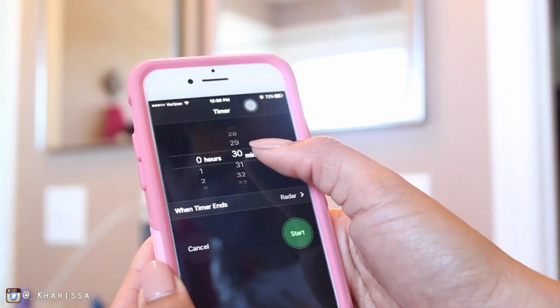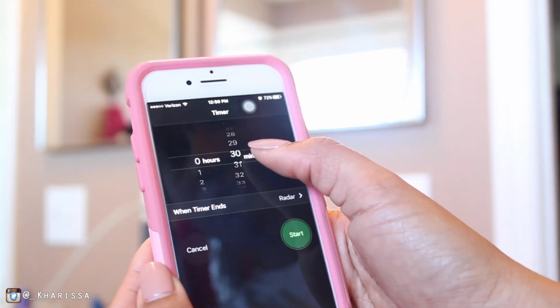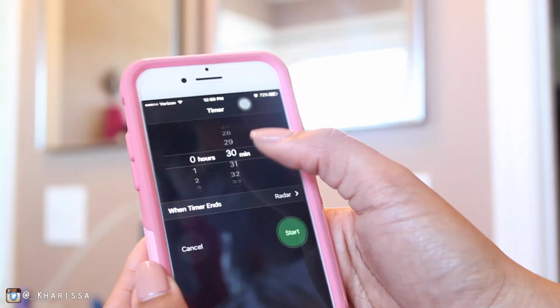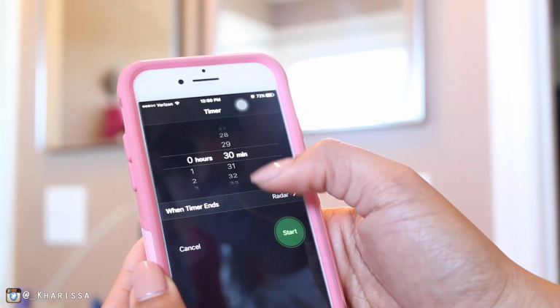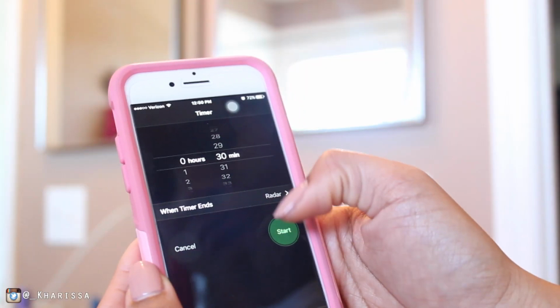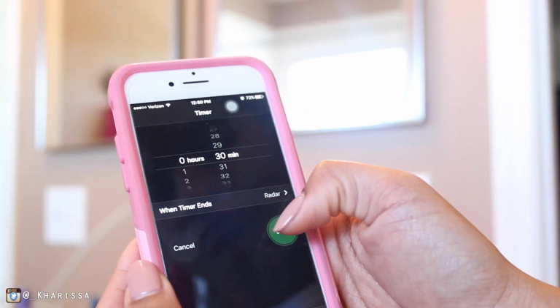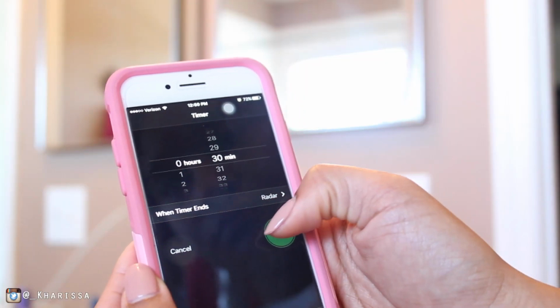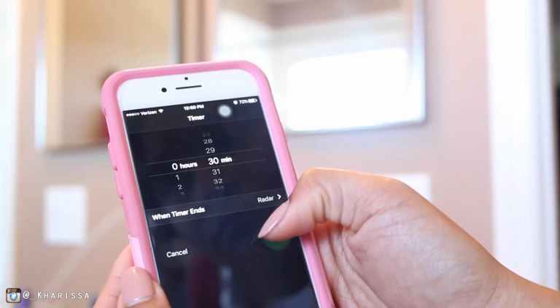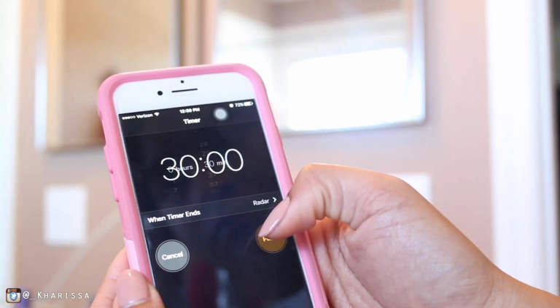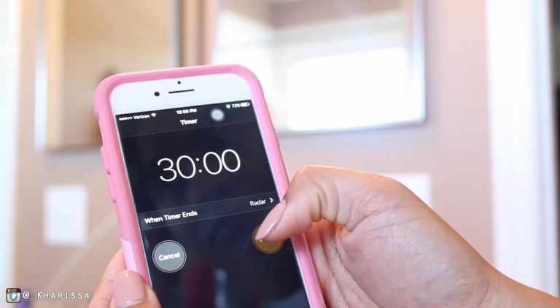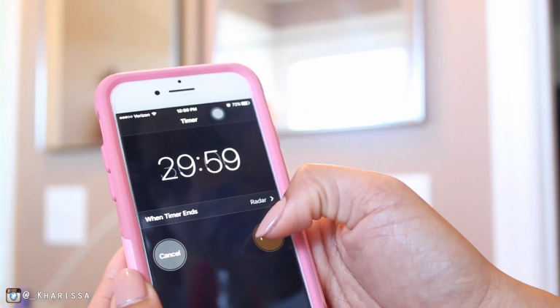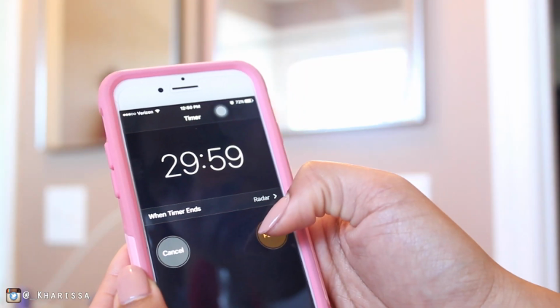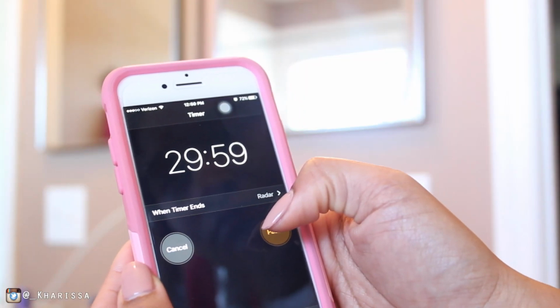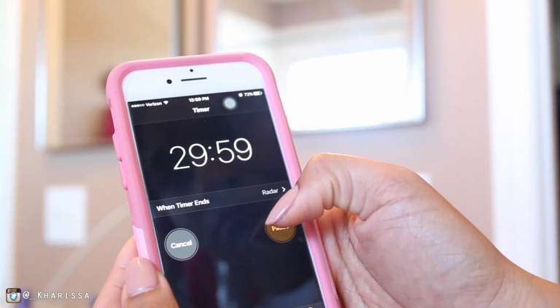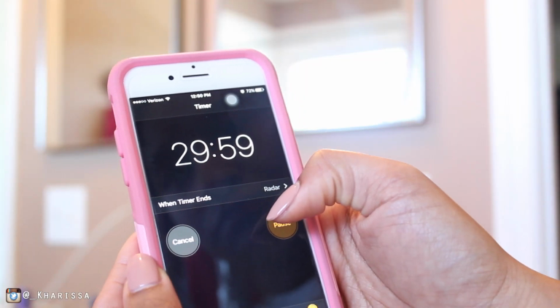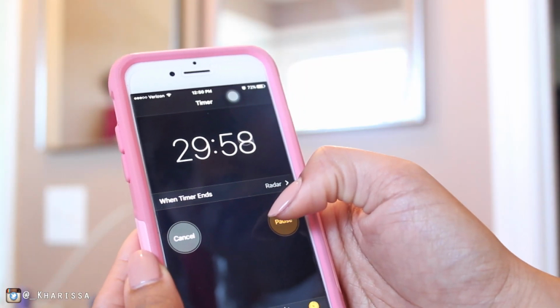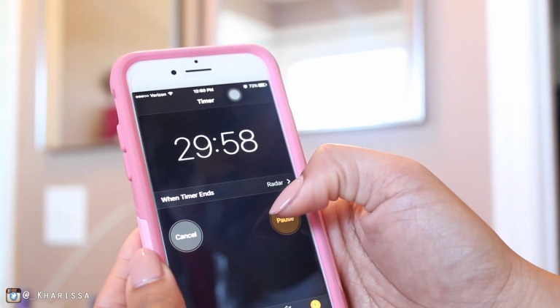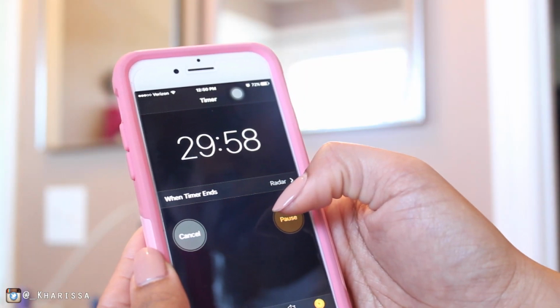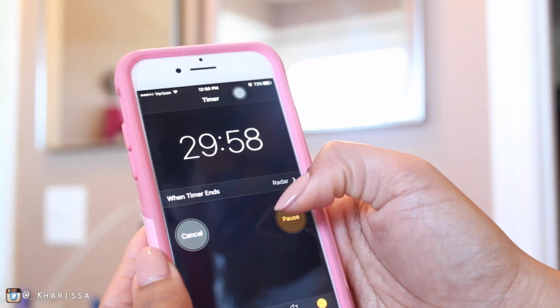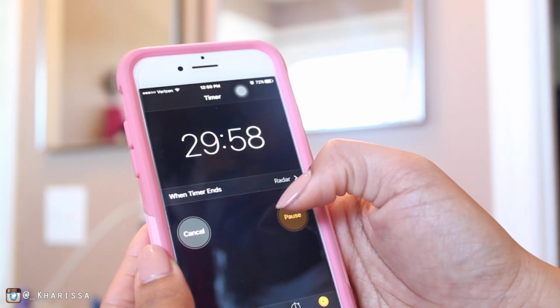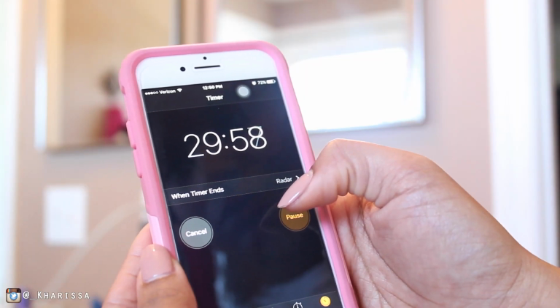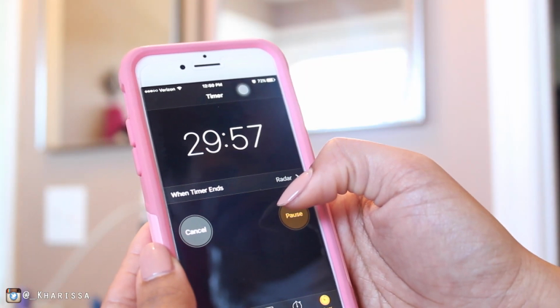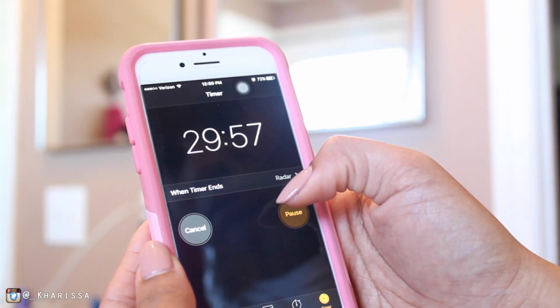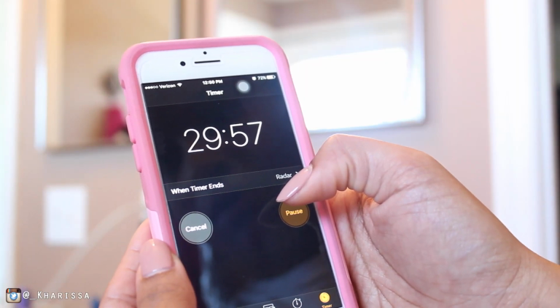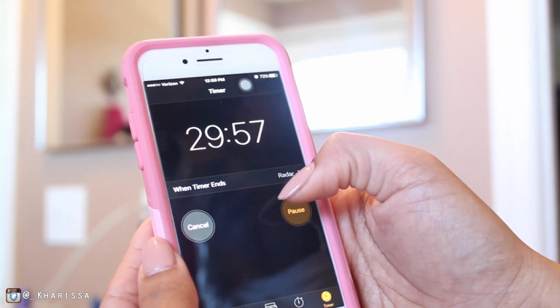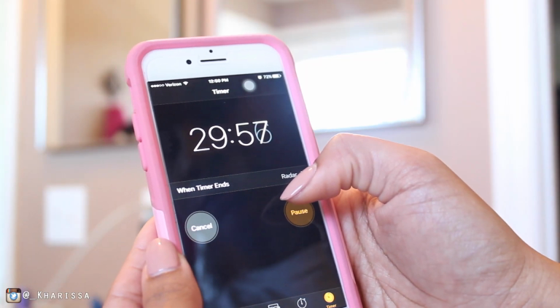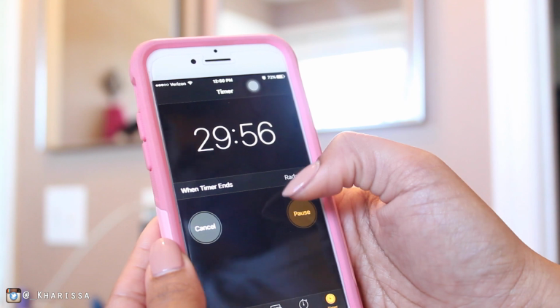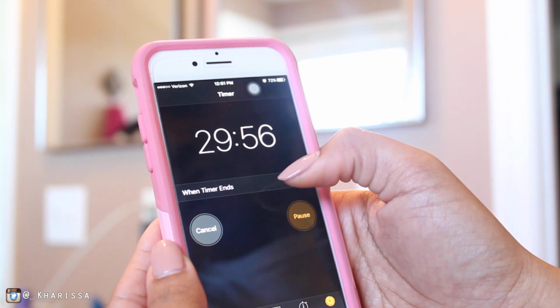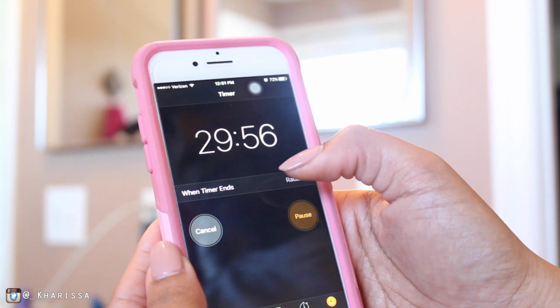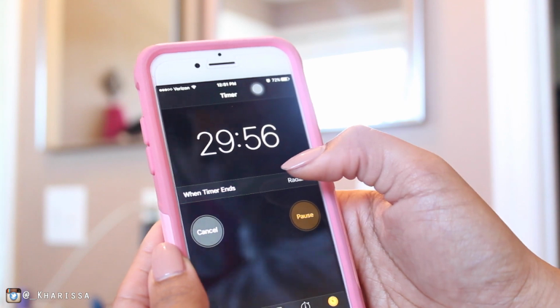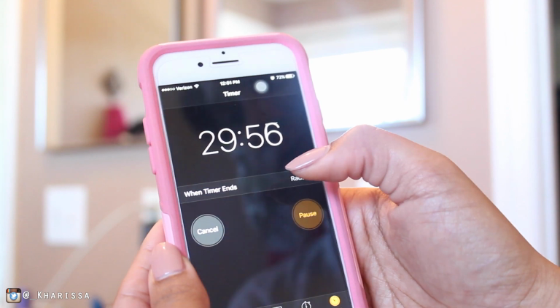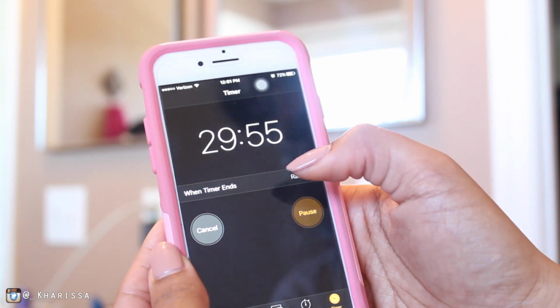The instructions say to leave it on for 30 minutes, so I'm setting my timer for 30 minutes.